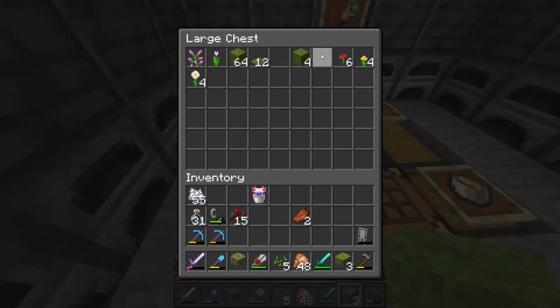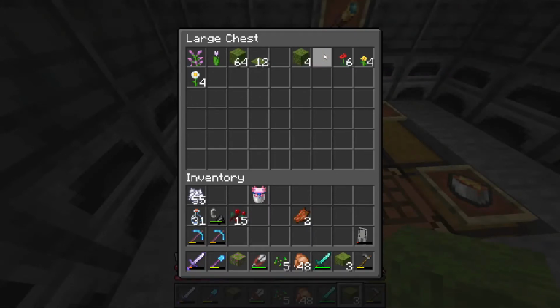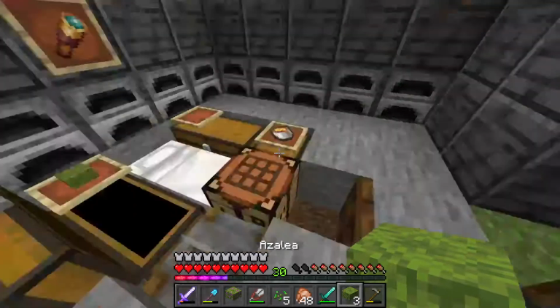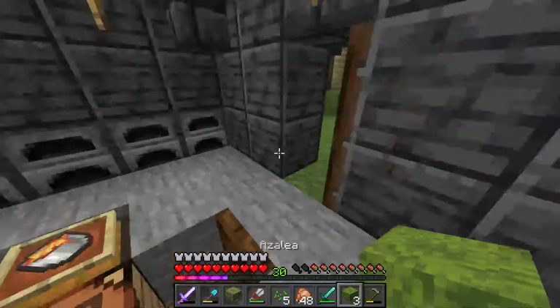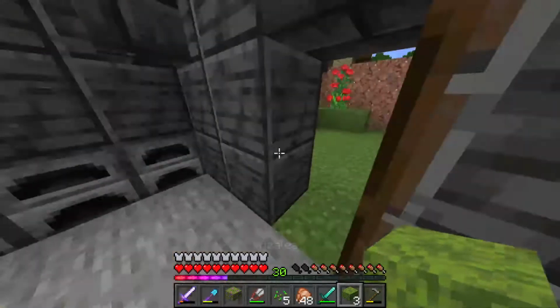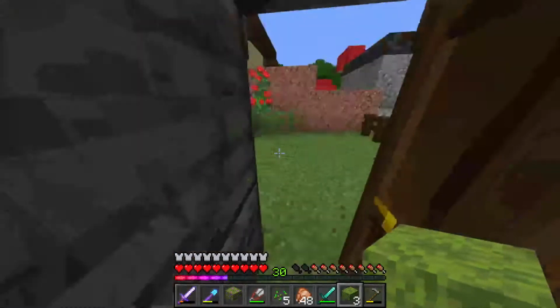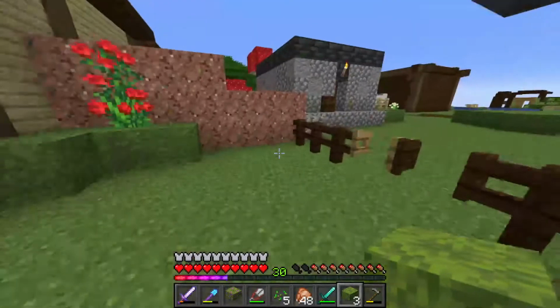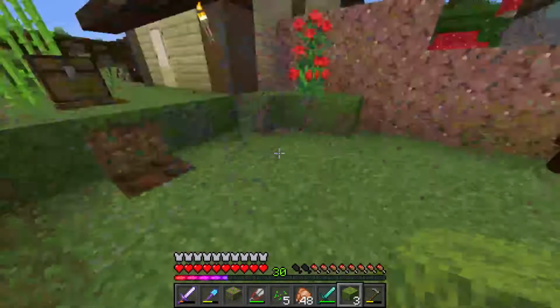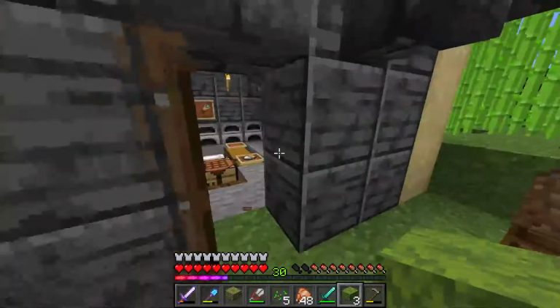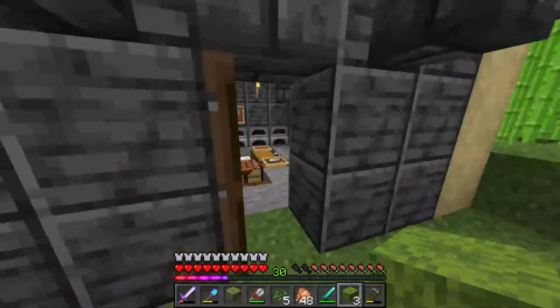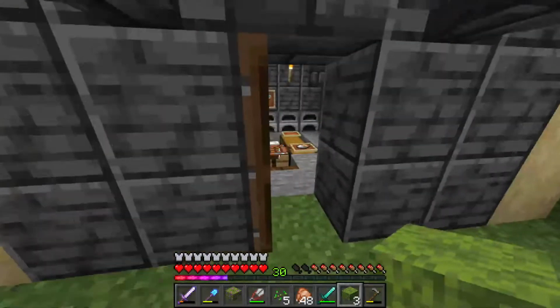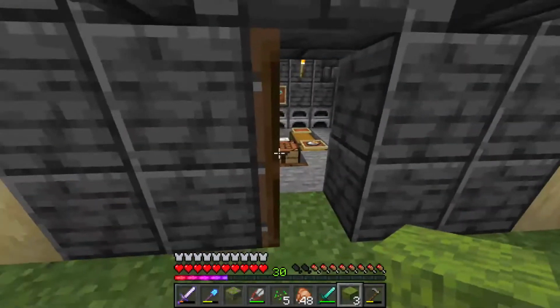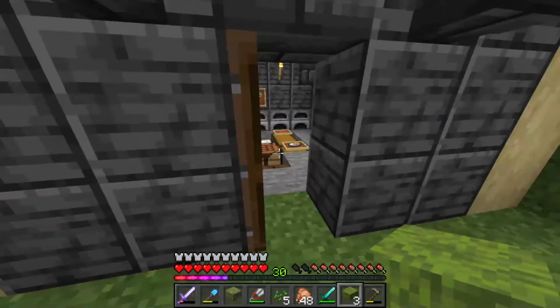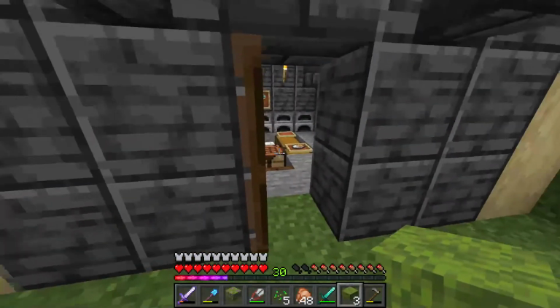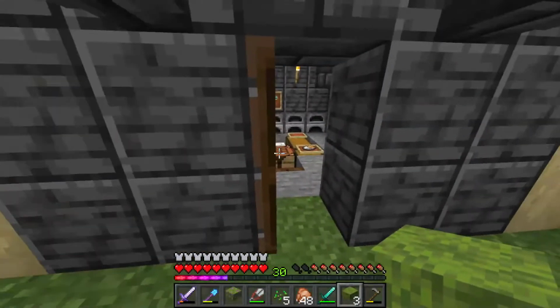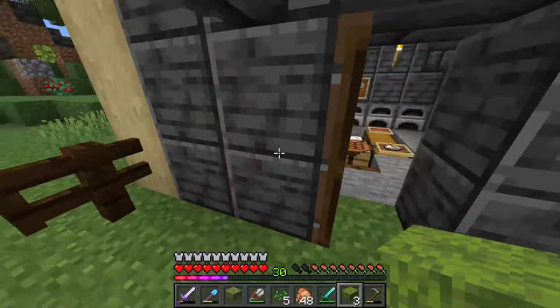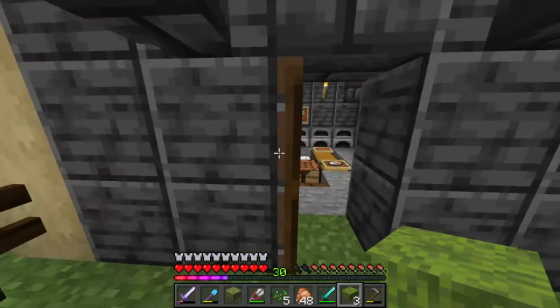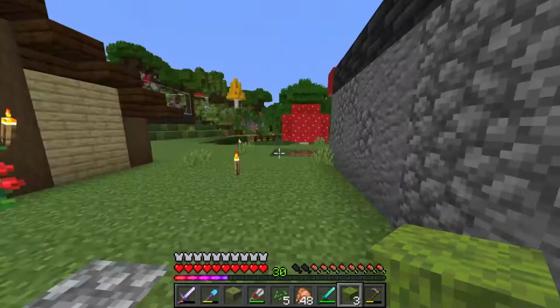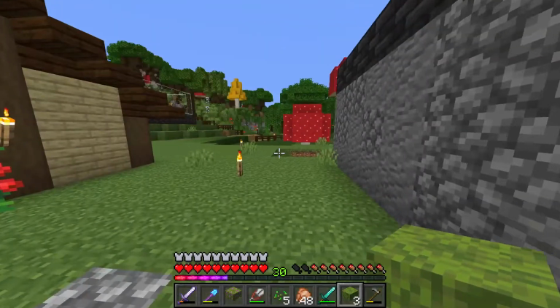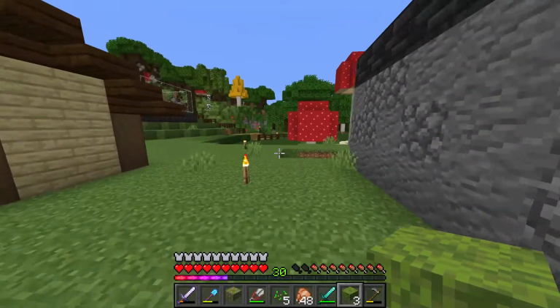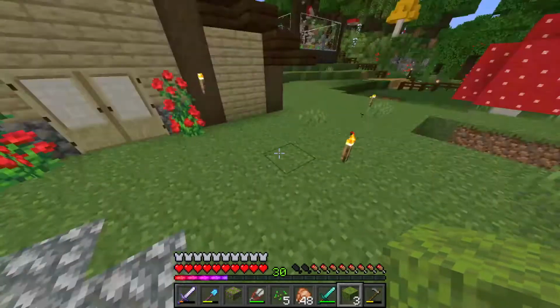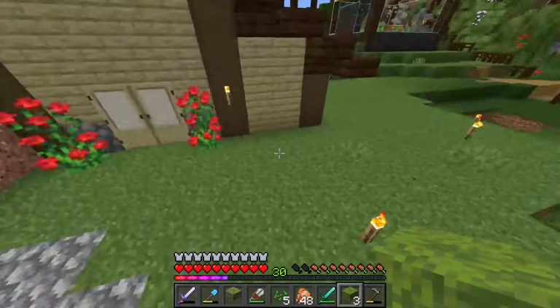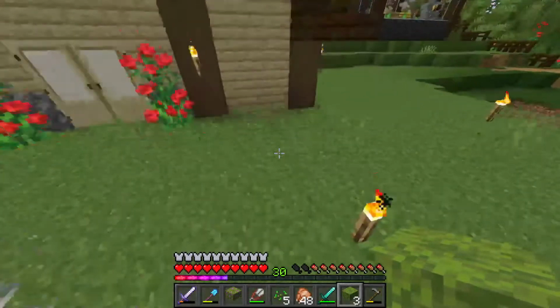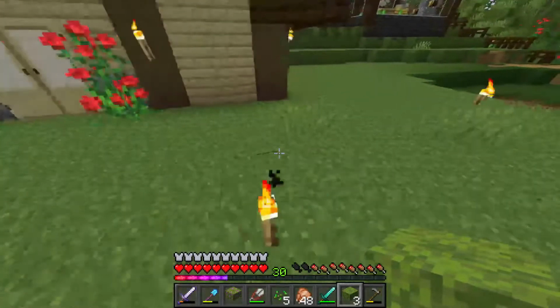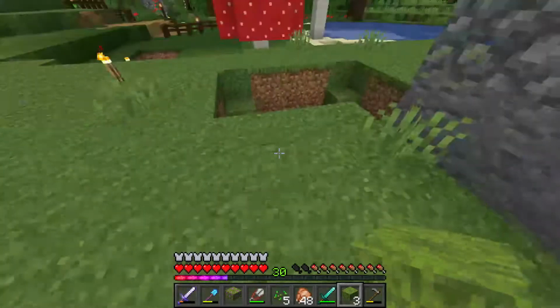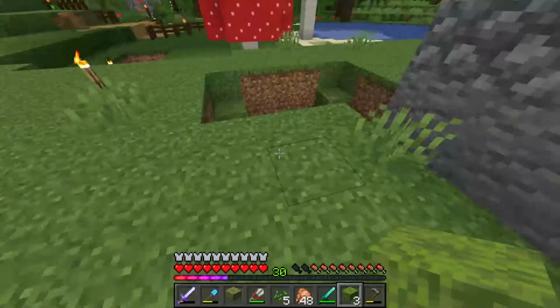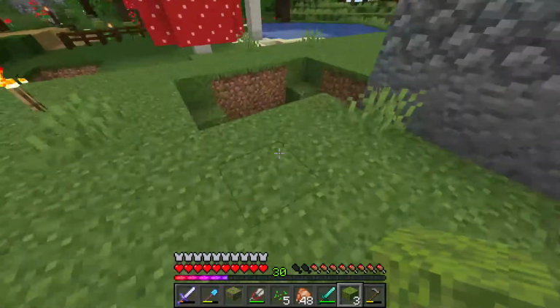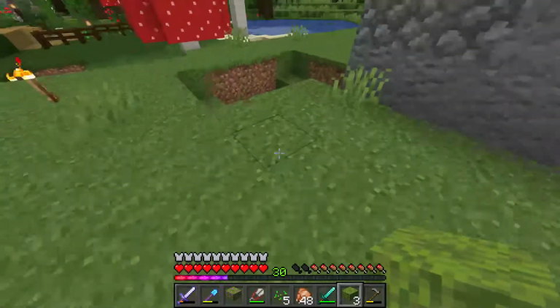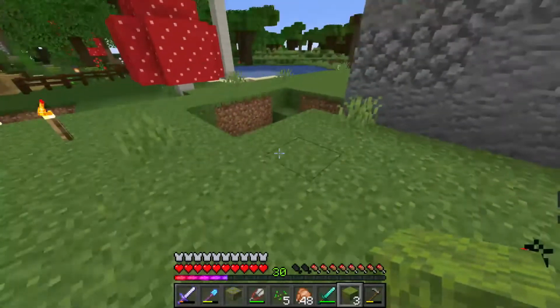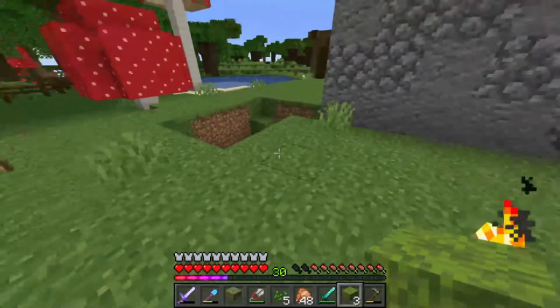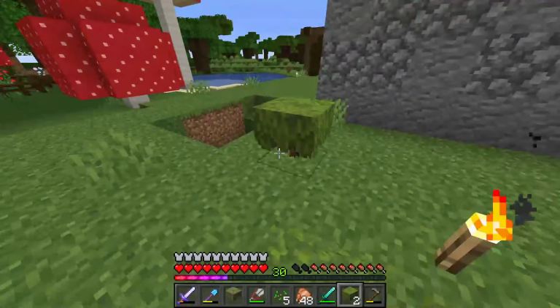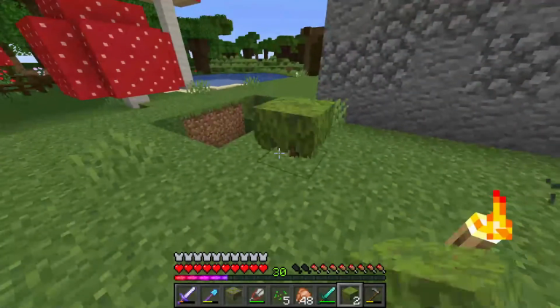Azalea, flowering azalea — that's the good one, we want that. Okay, where do I want this tree? I'm gonna put it right here.